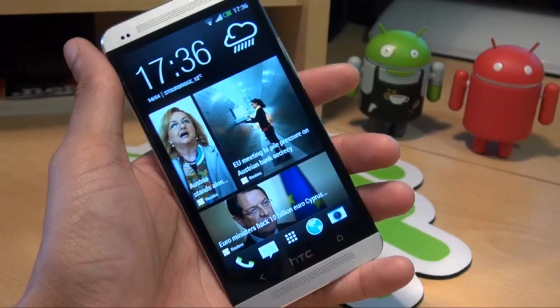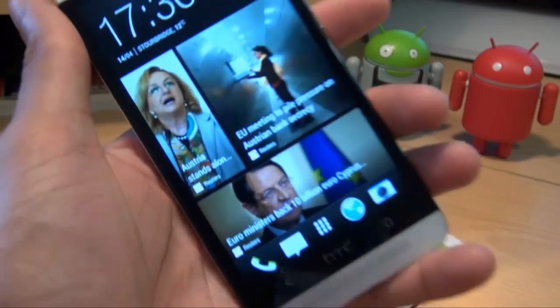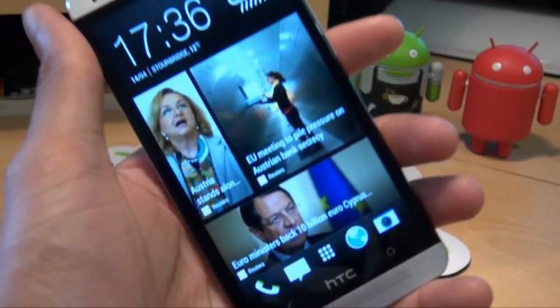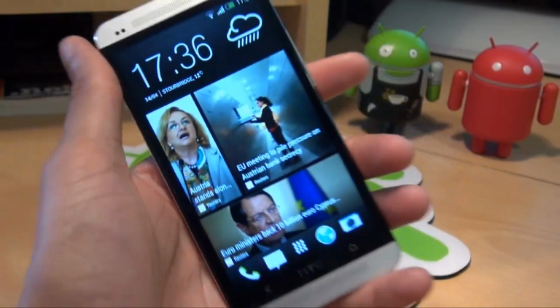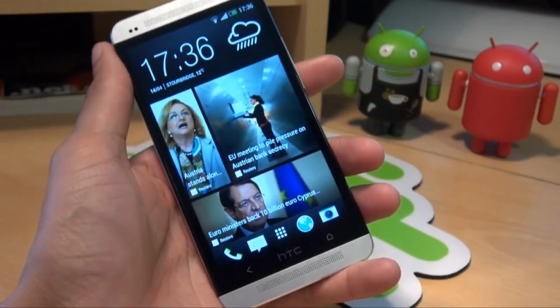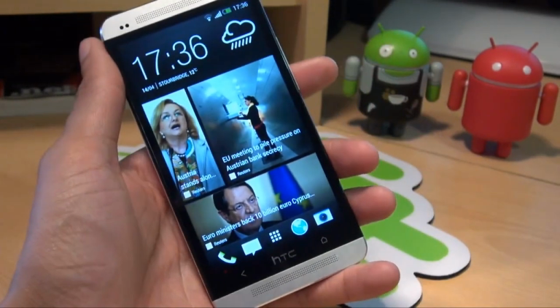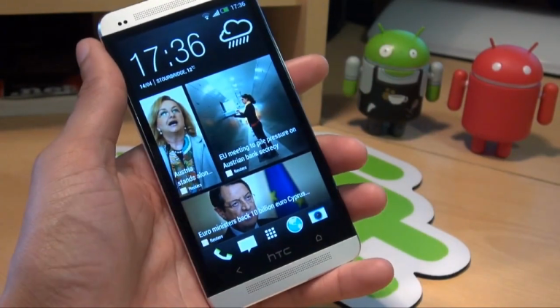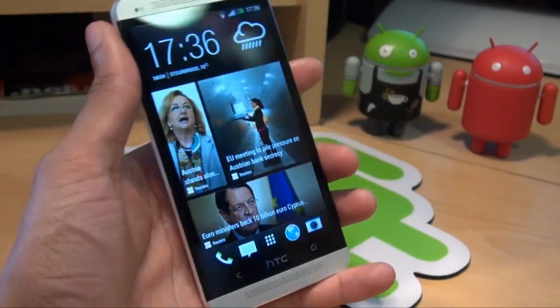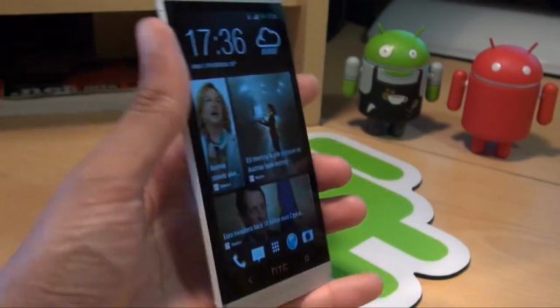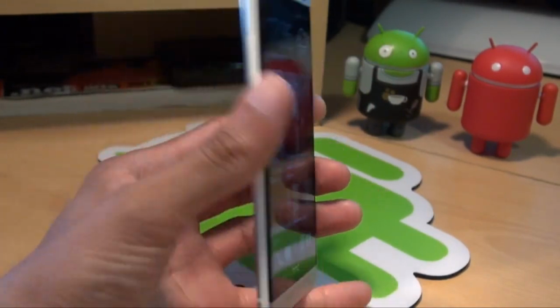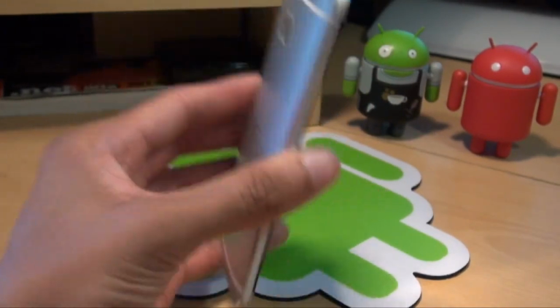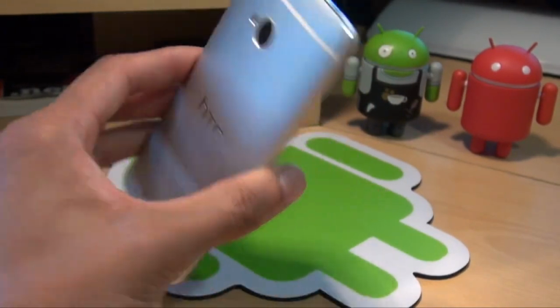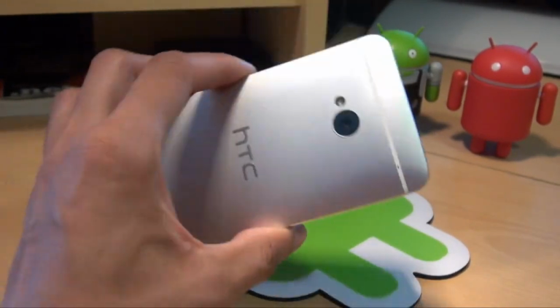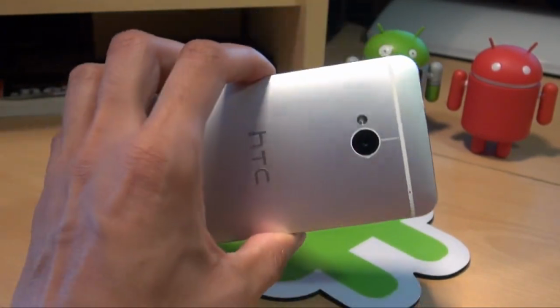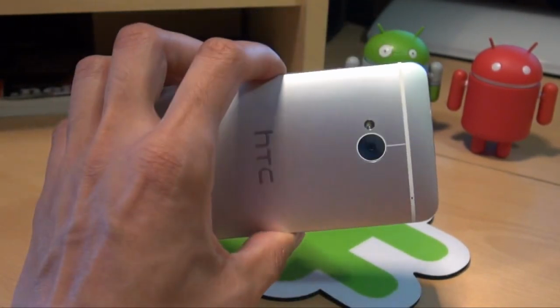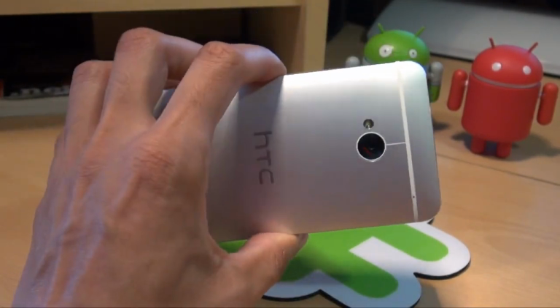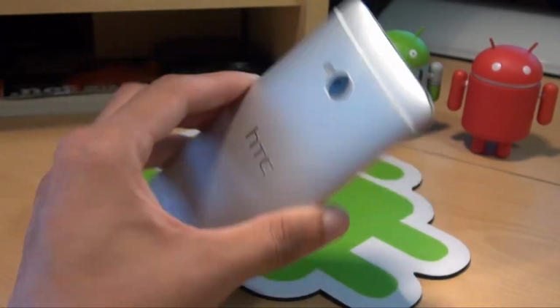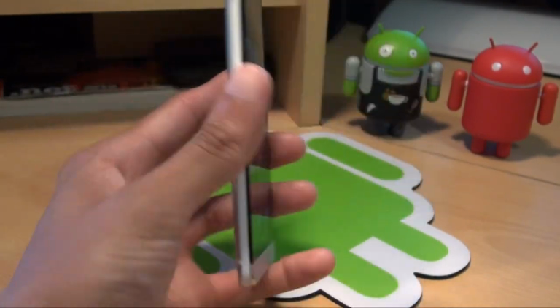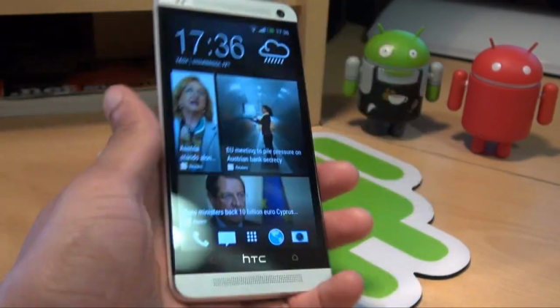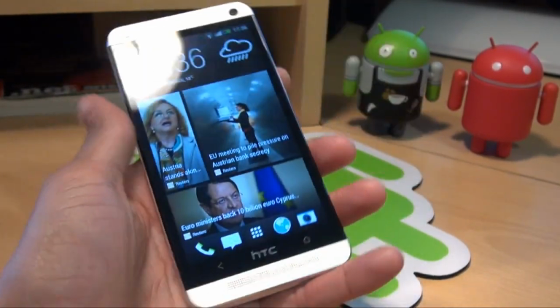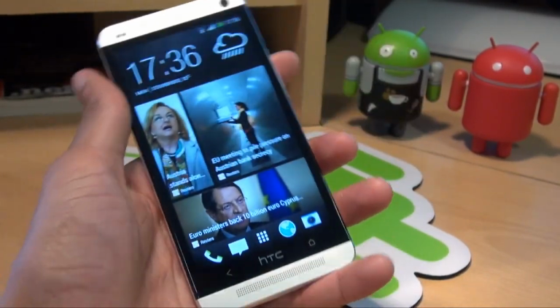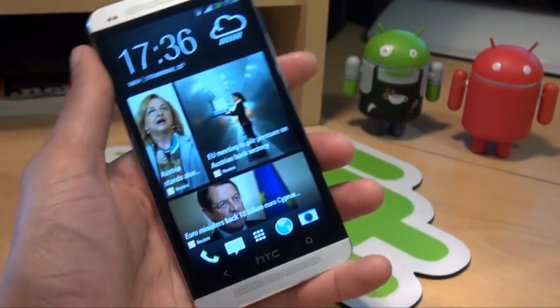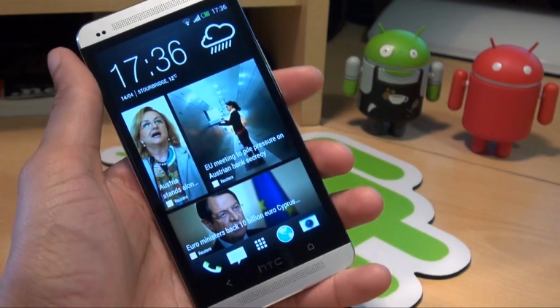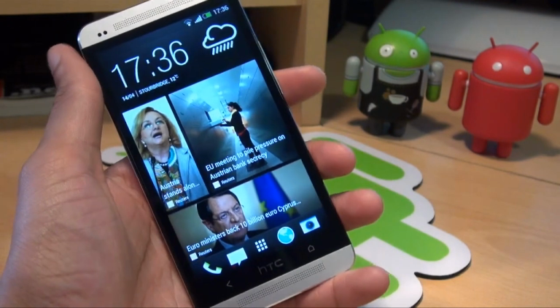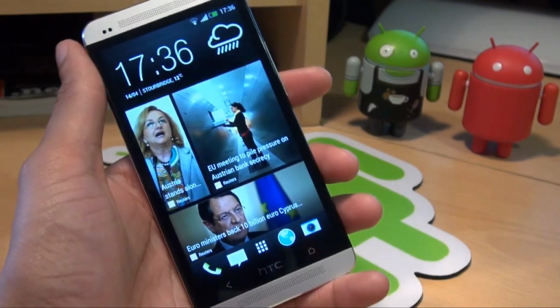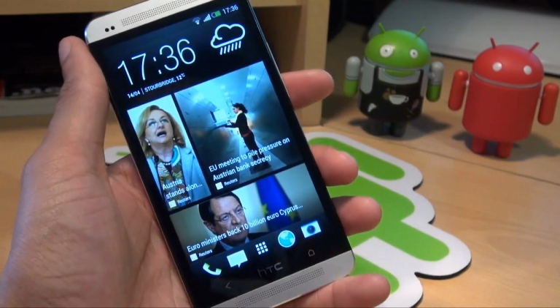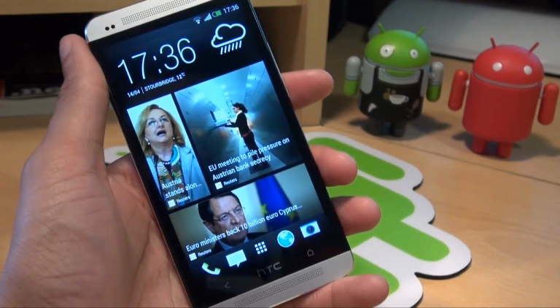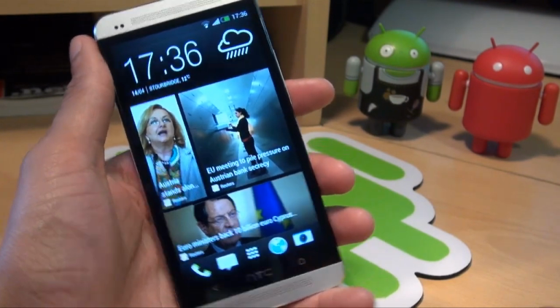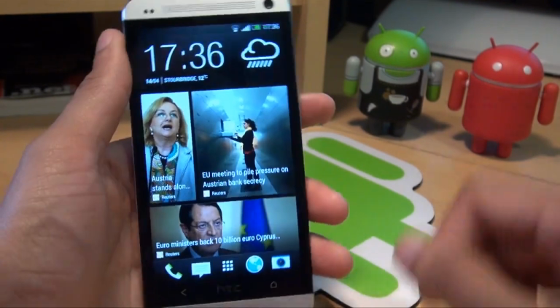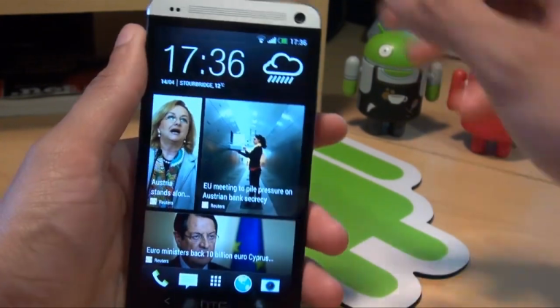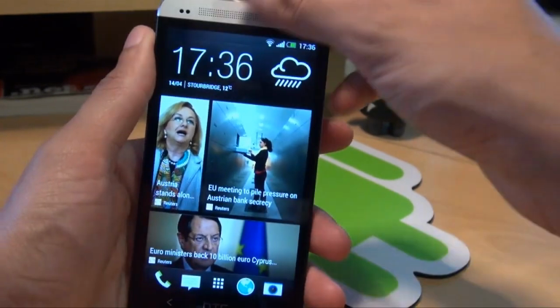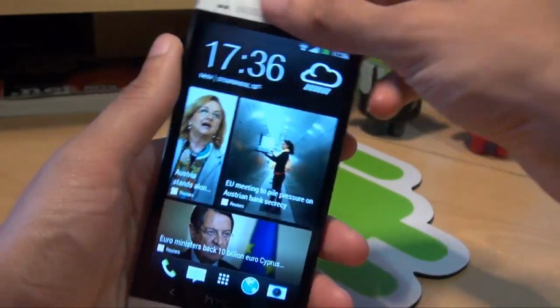Hello! Hi guys, it's Anamika4 here with the HTC One. In this video we're going to take a look at how to take a screenshot on this device.